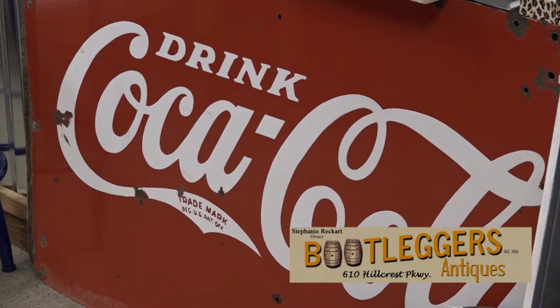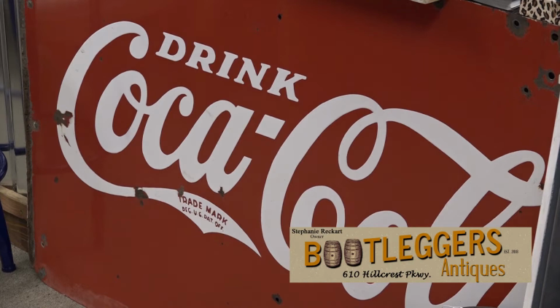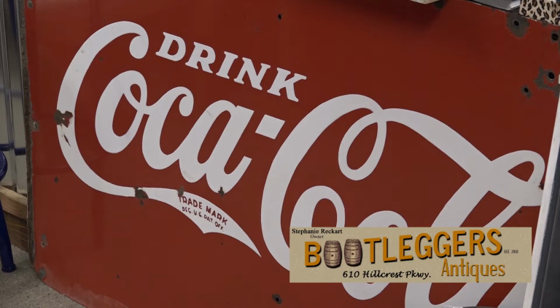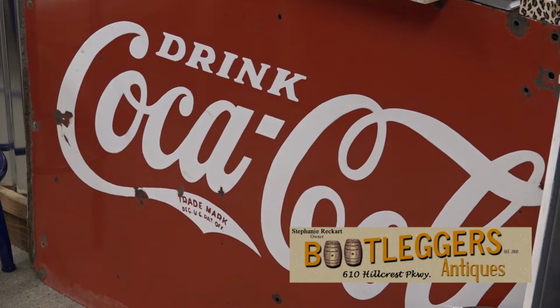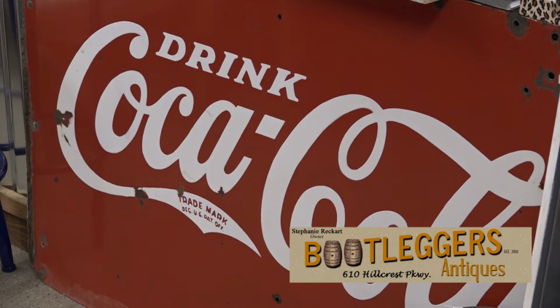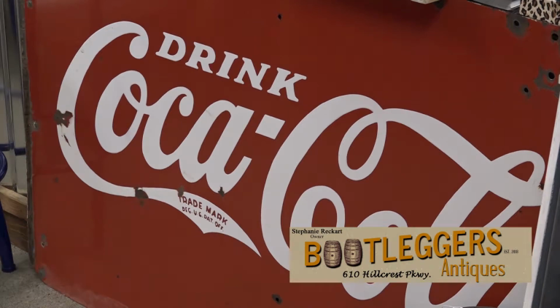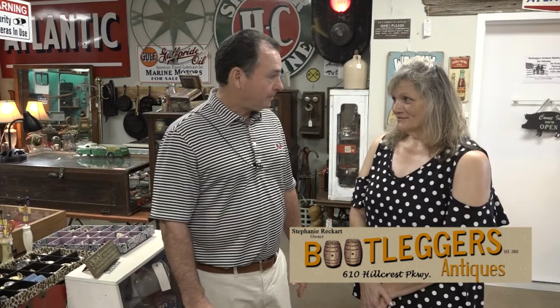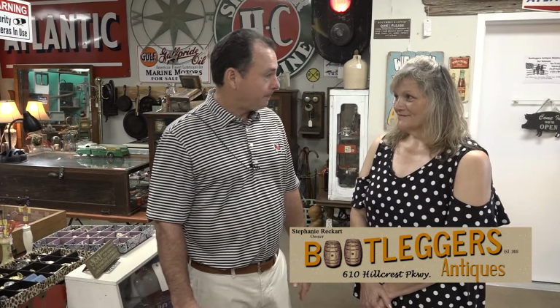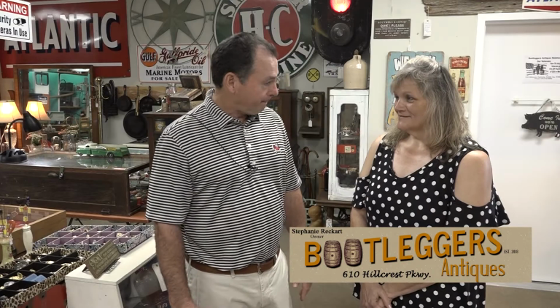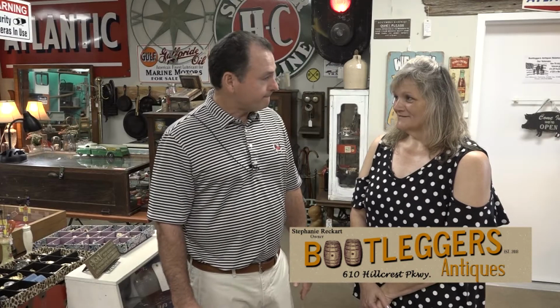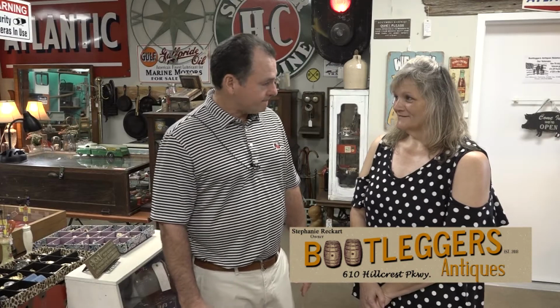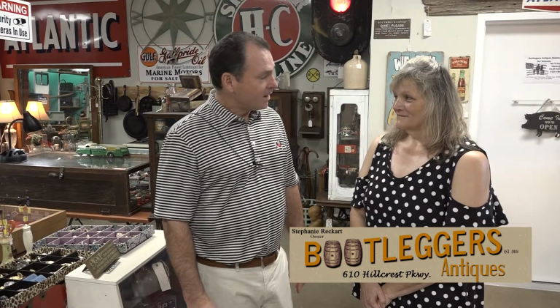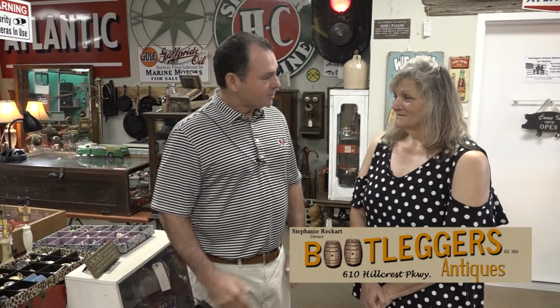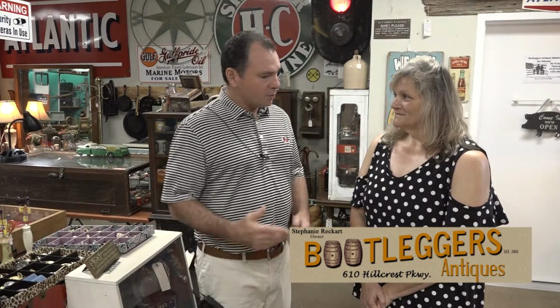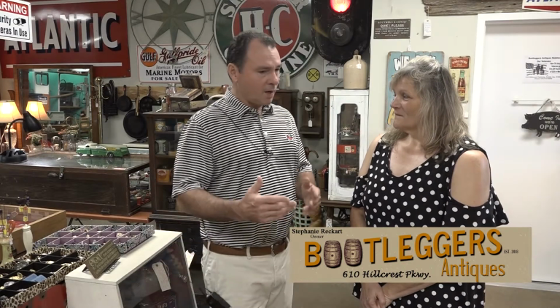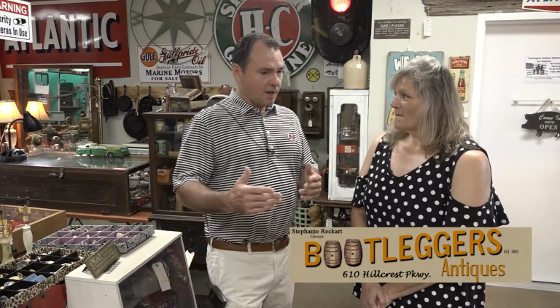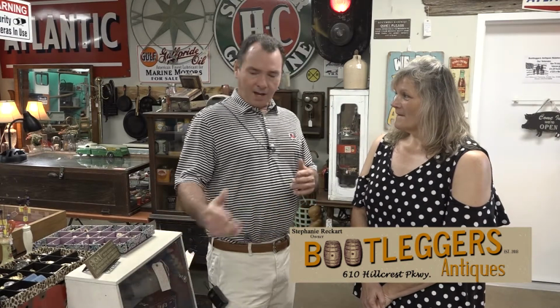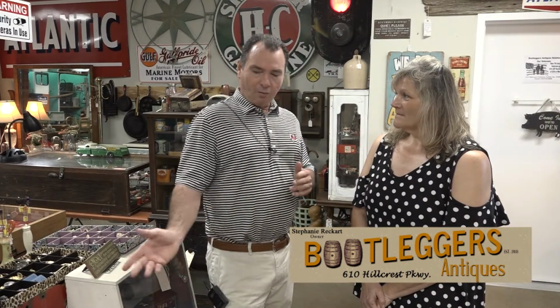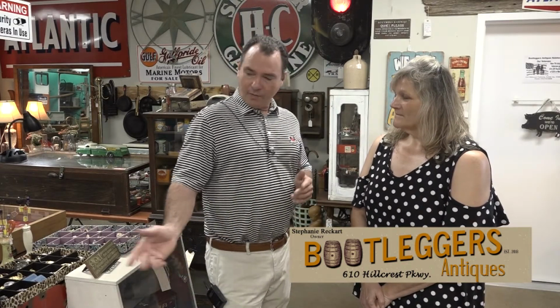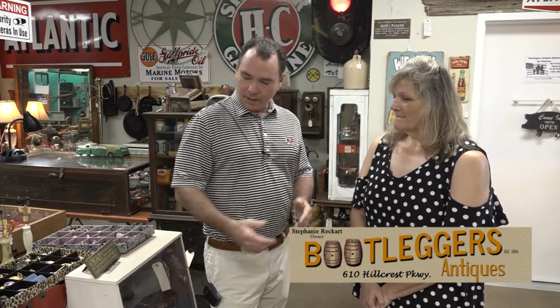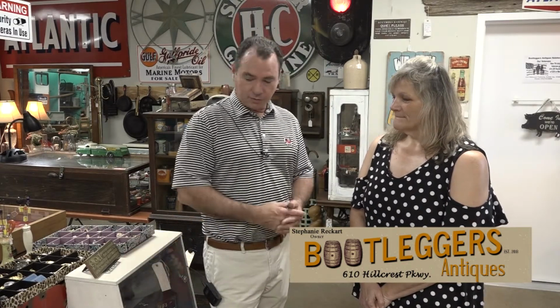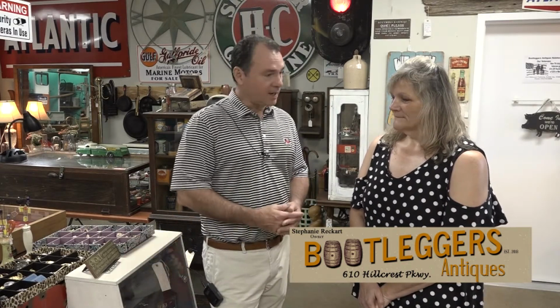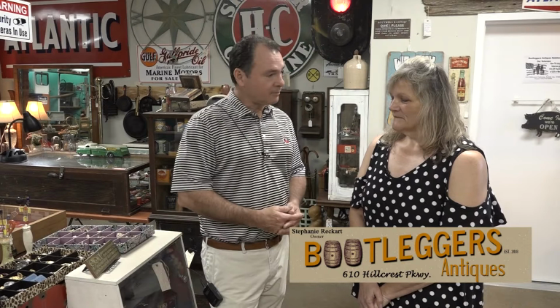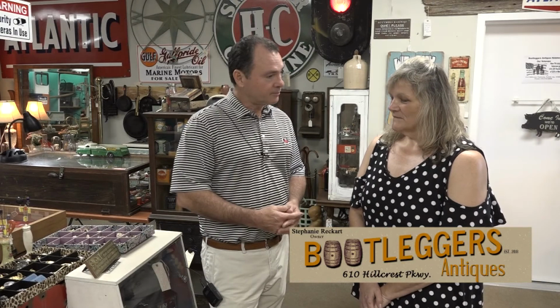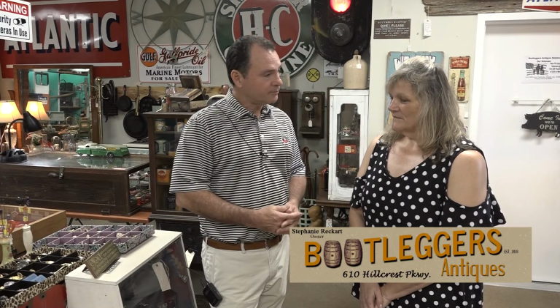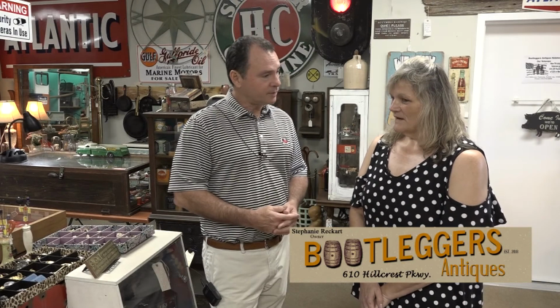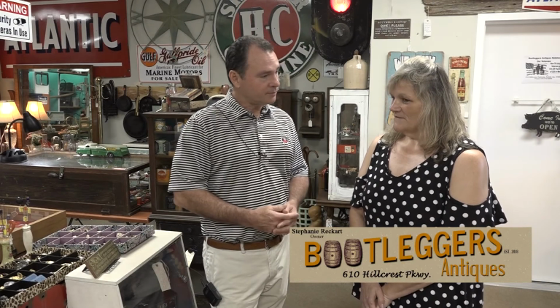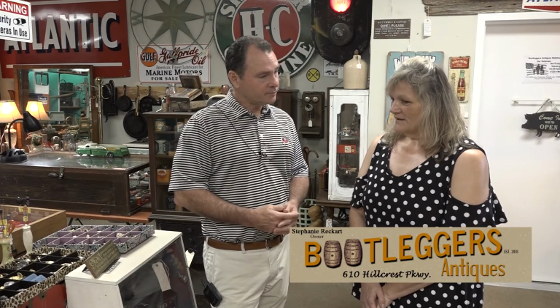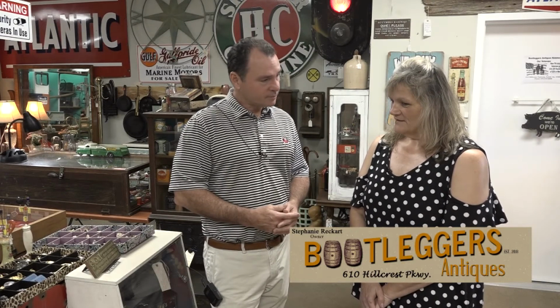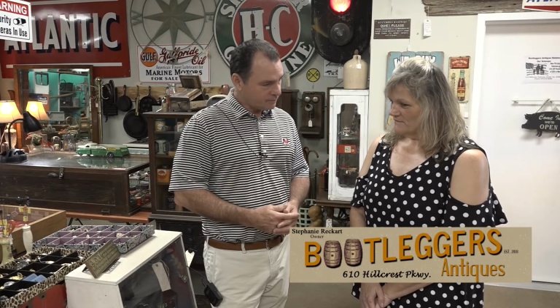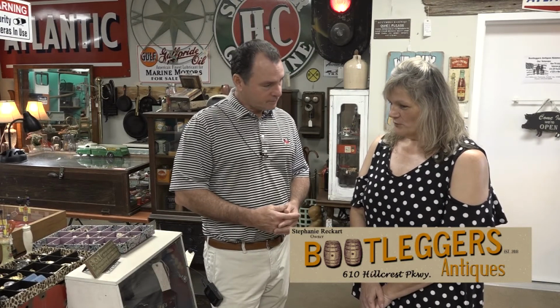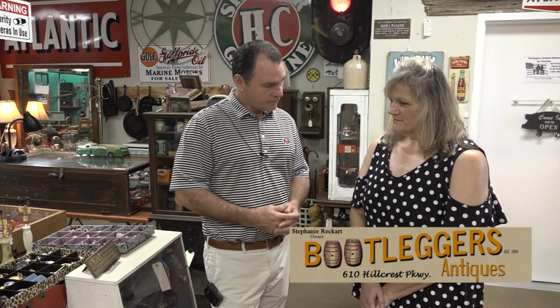They're not painted signs — they're porcelain signs. So how old will that Coke sign be? 1940s.